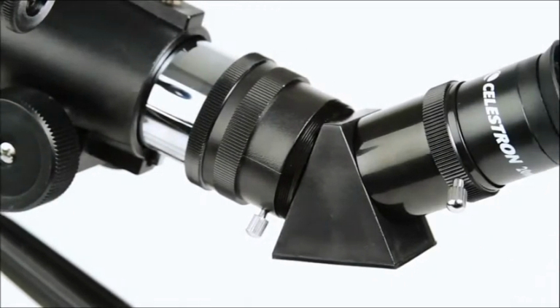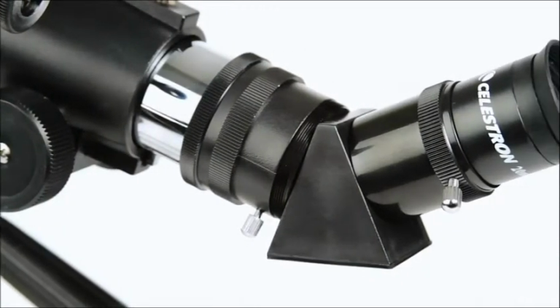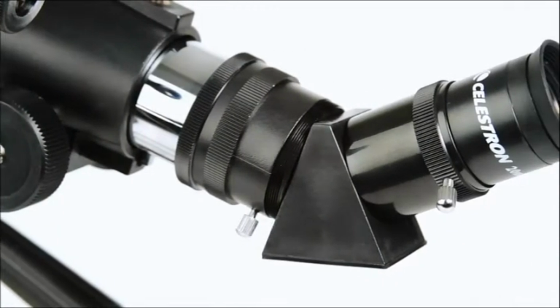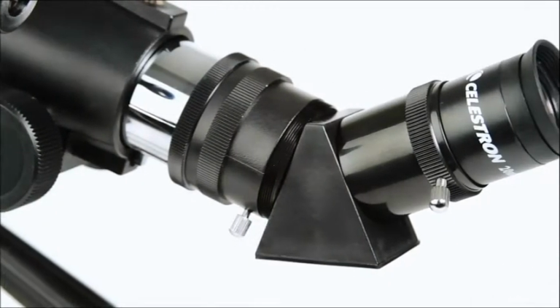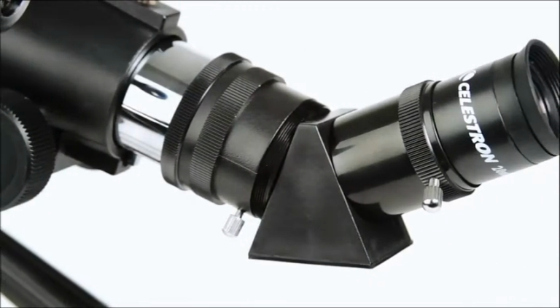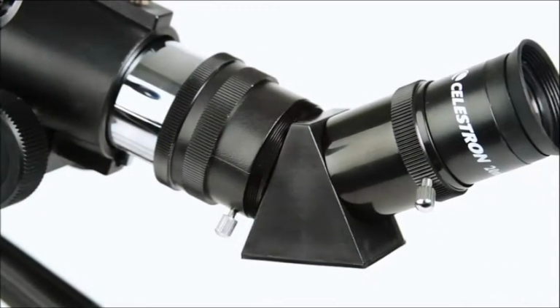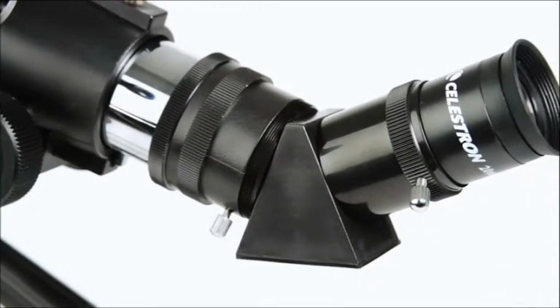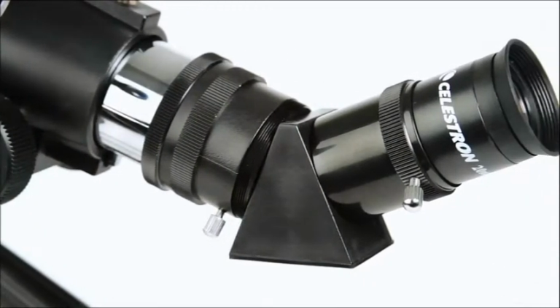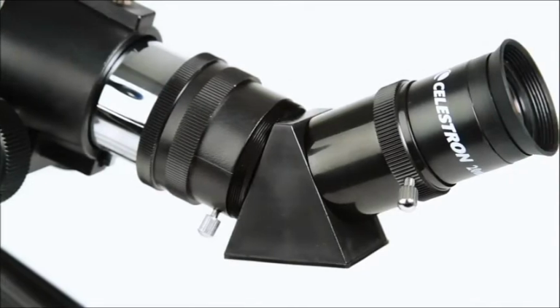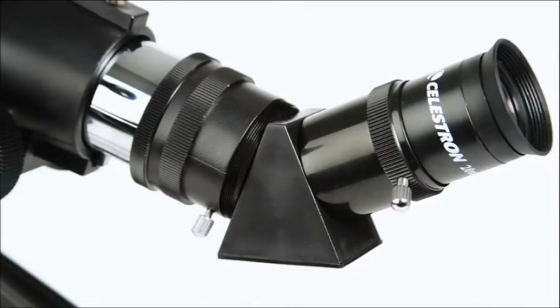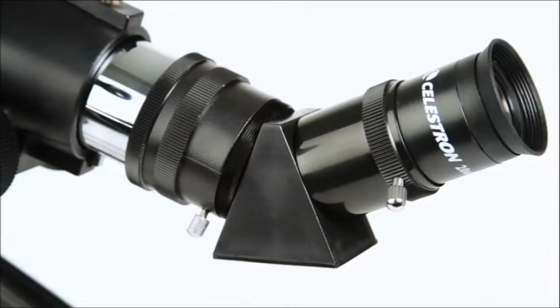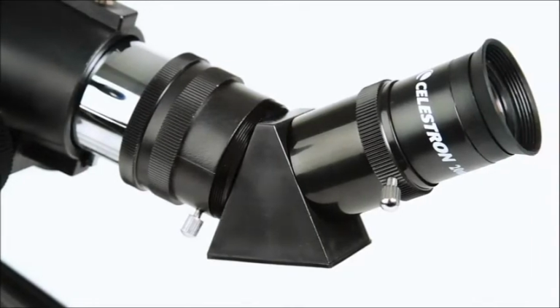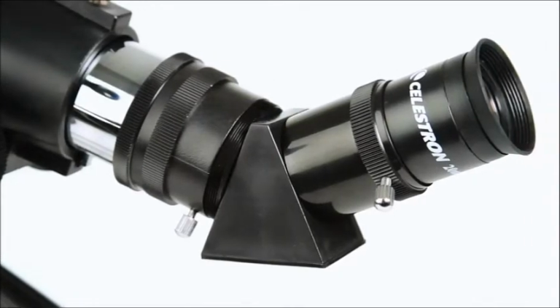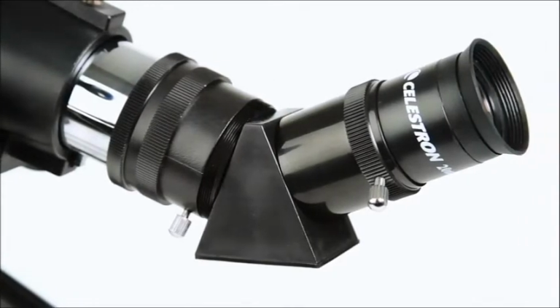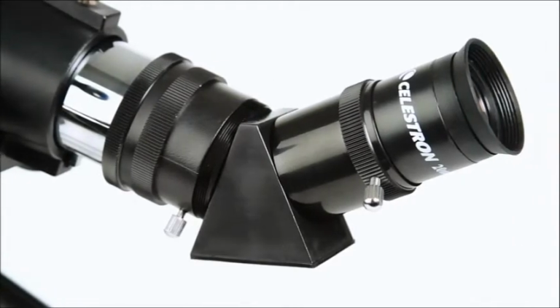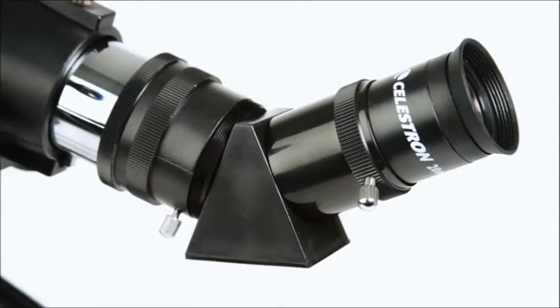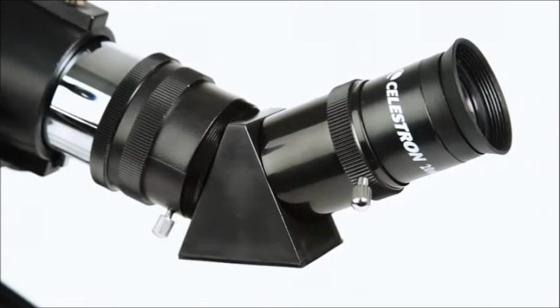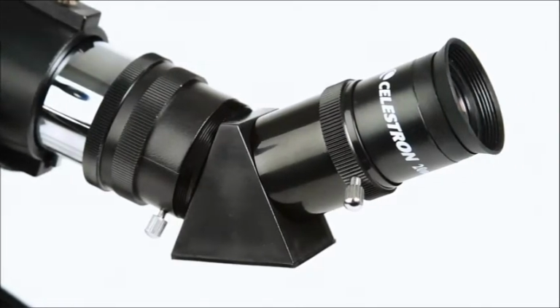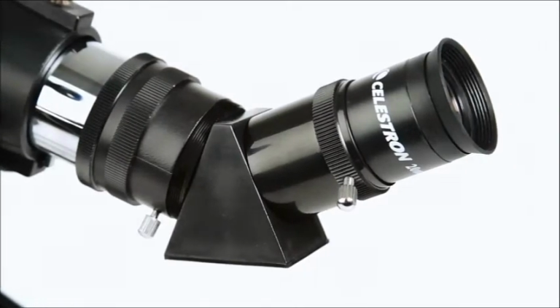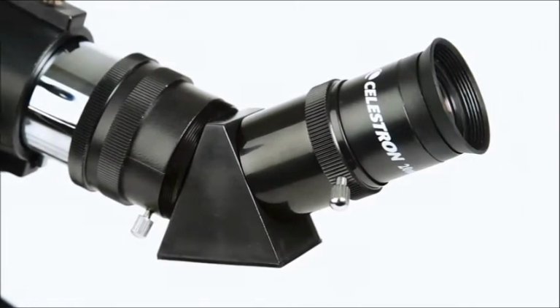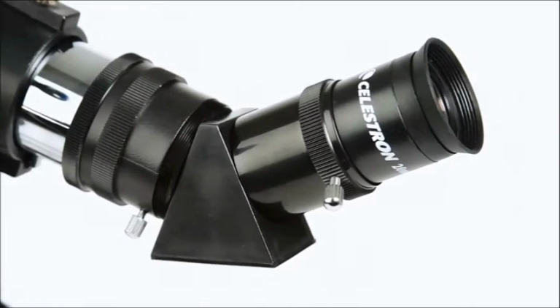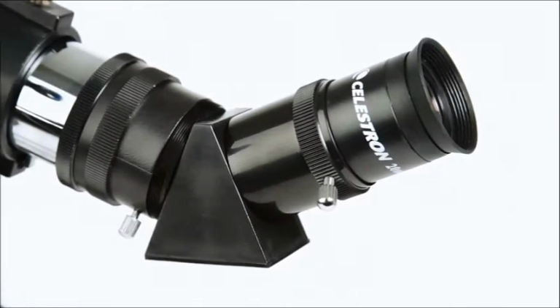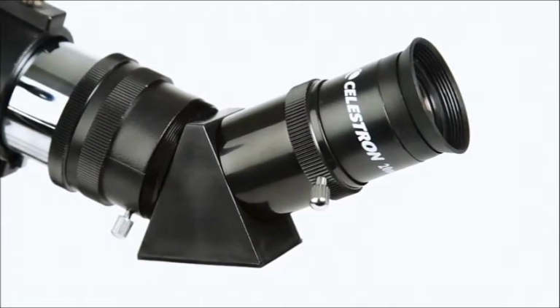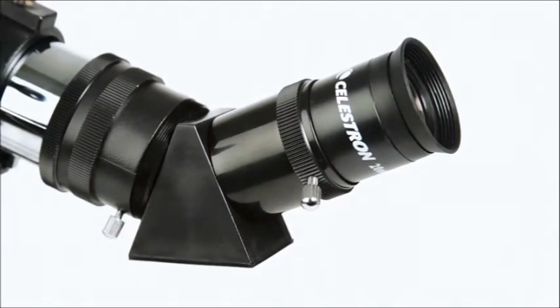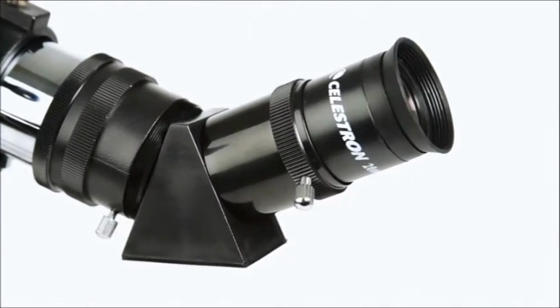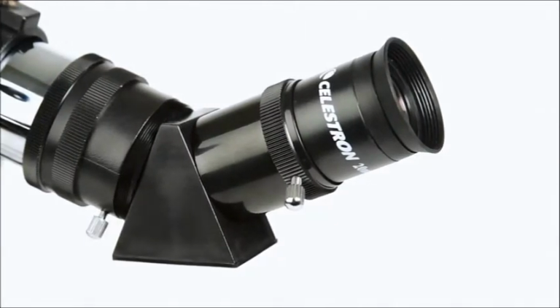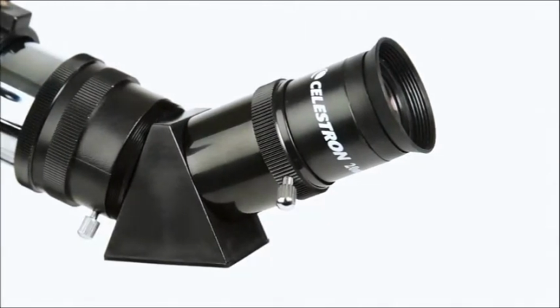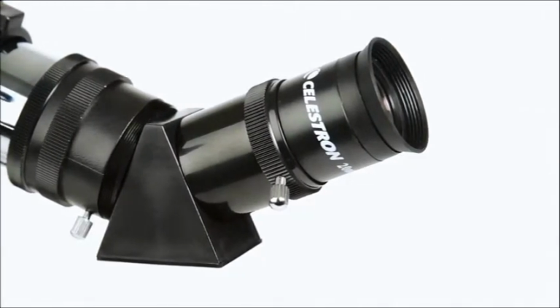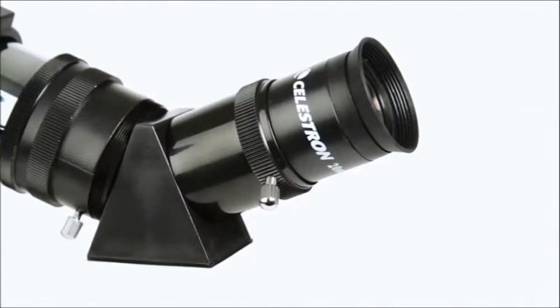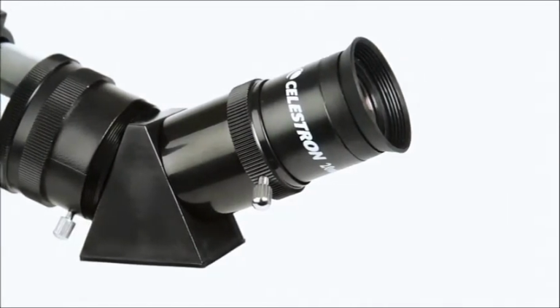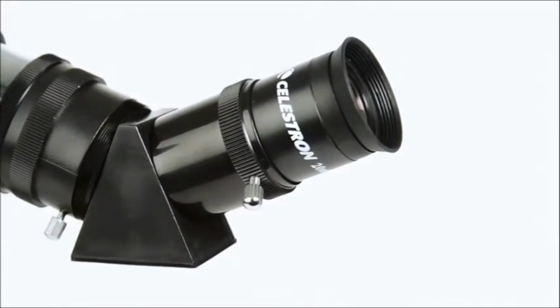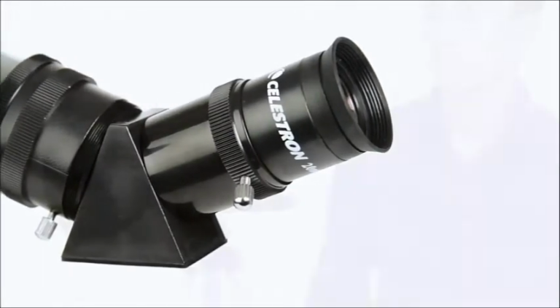An erect image diagonal corrects the orientation of your images, so you can also use TravelScope for daytime observations of wildlife, birds, and more.